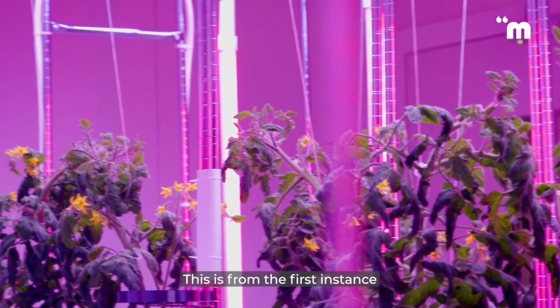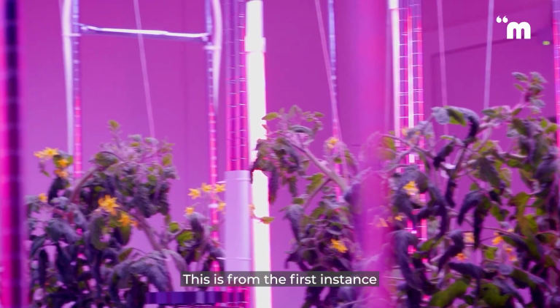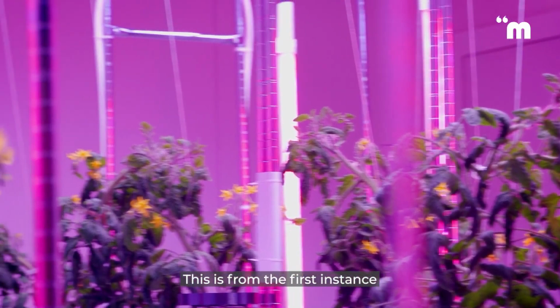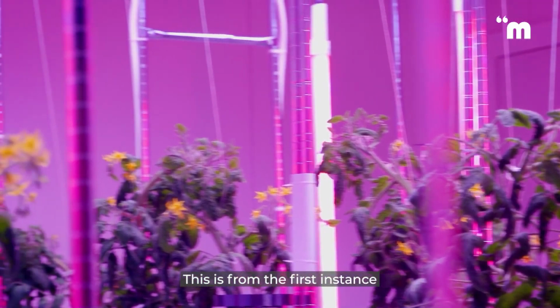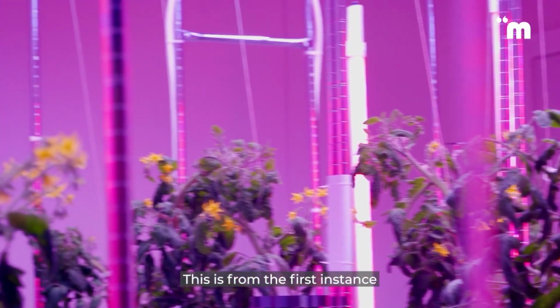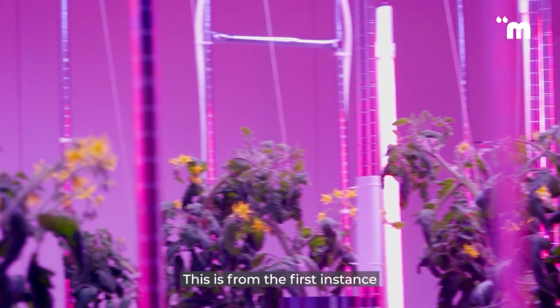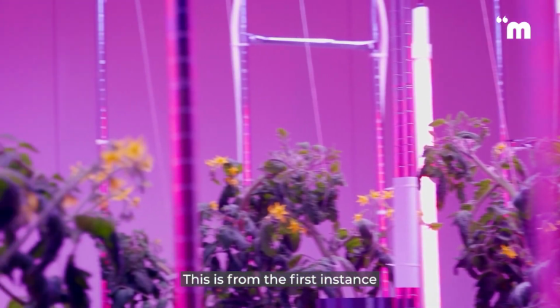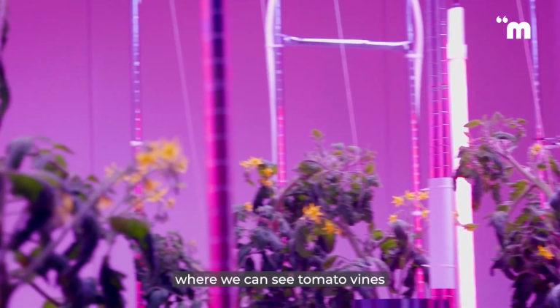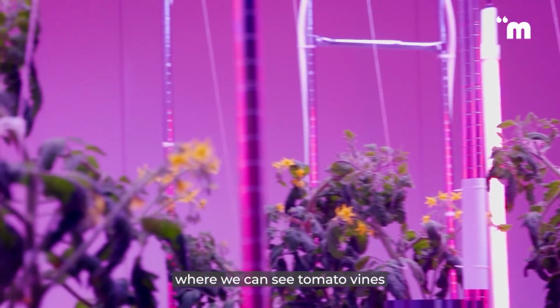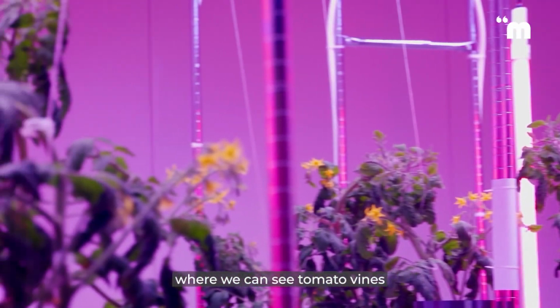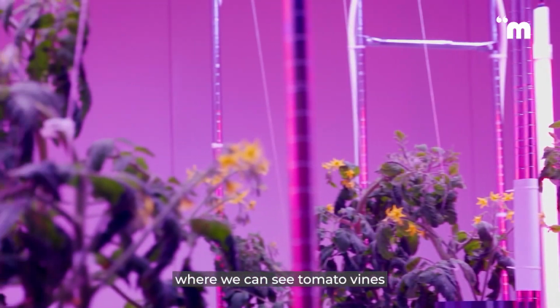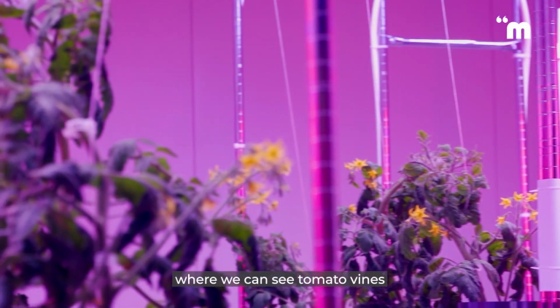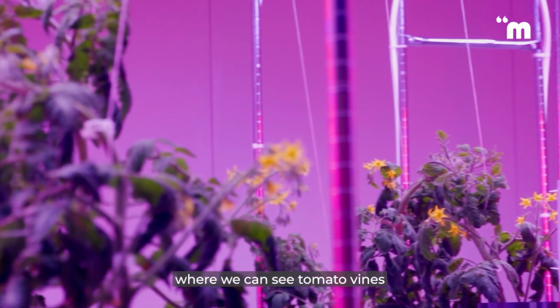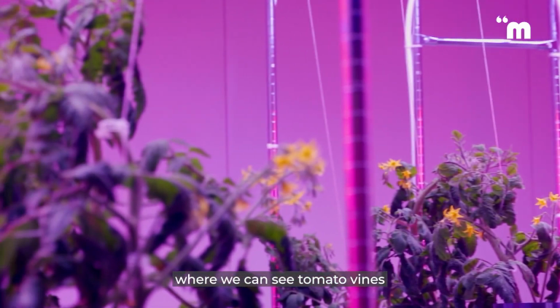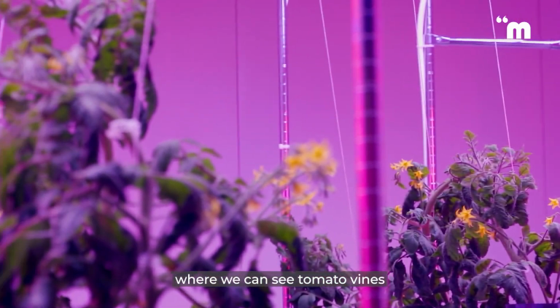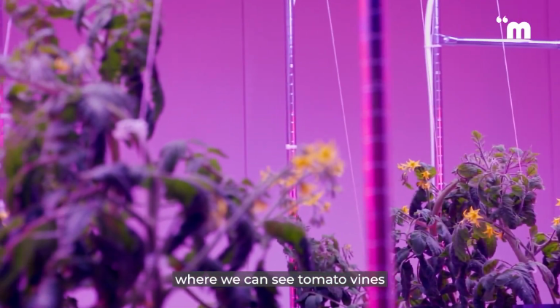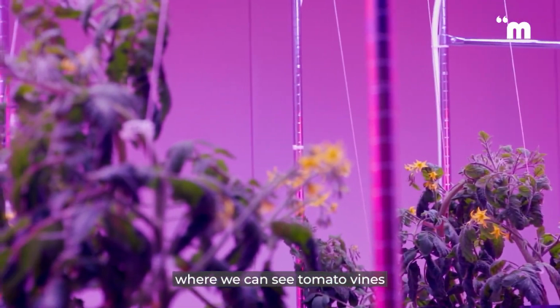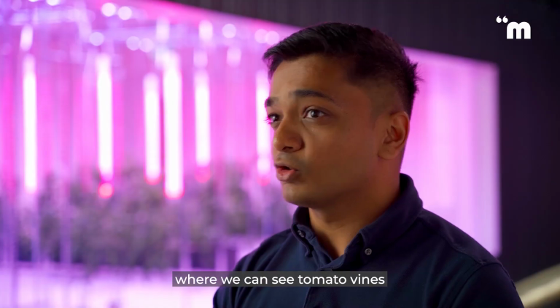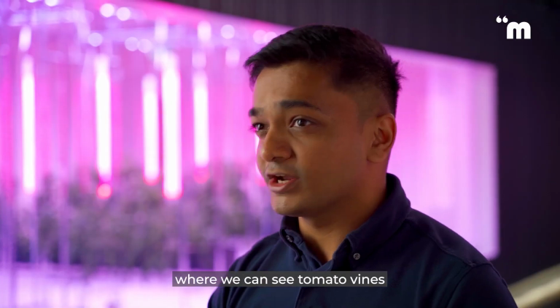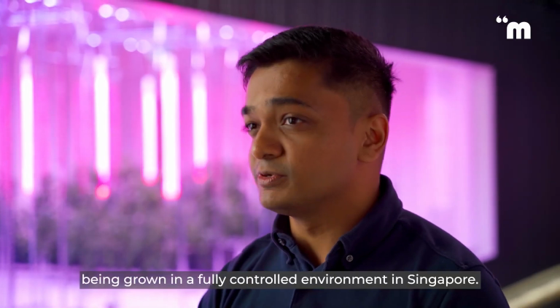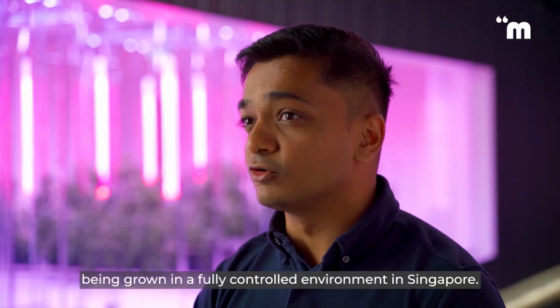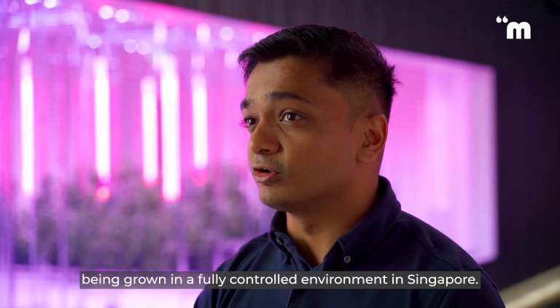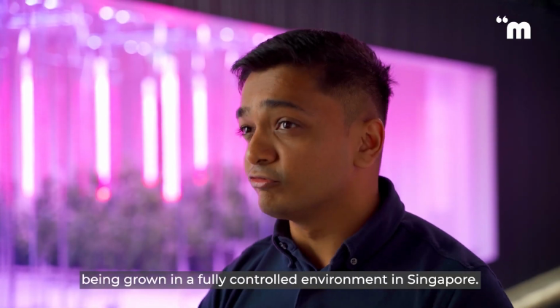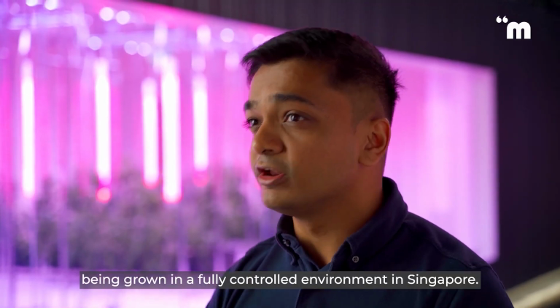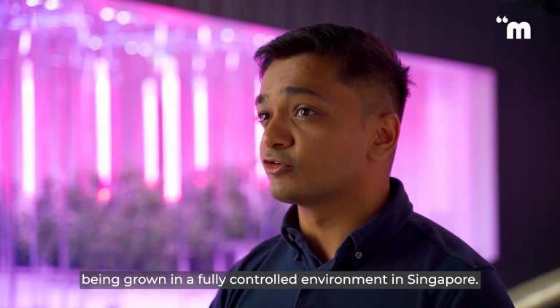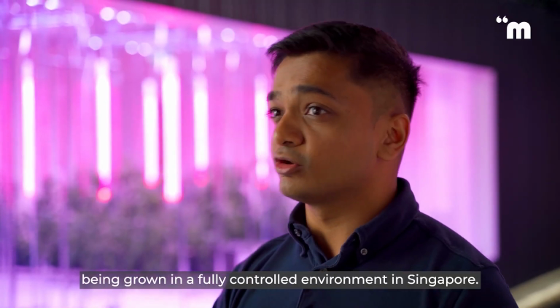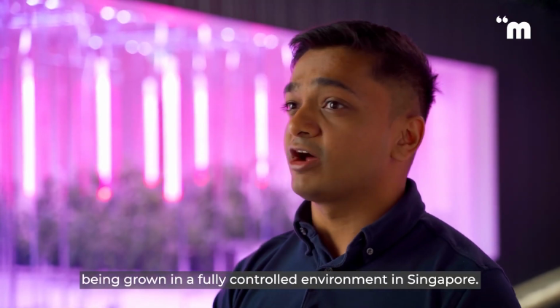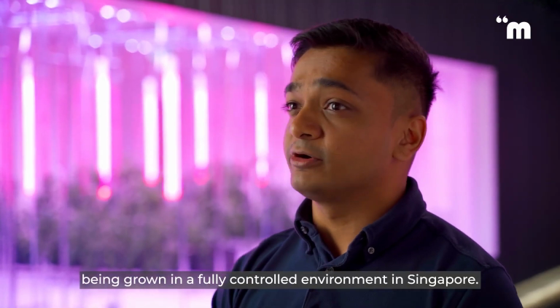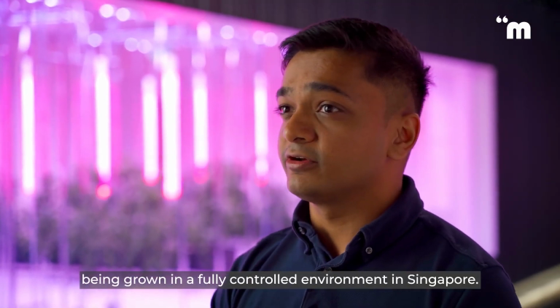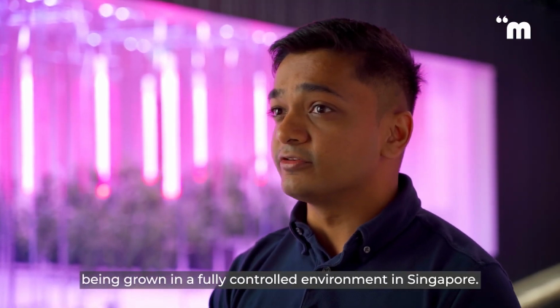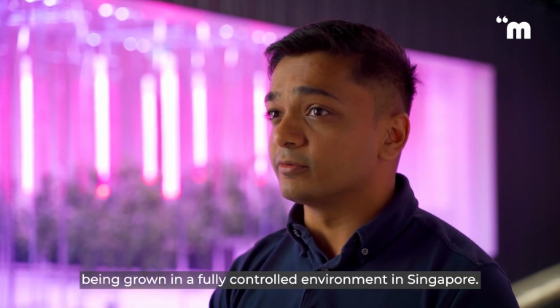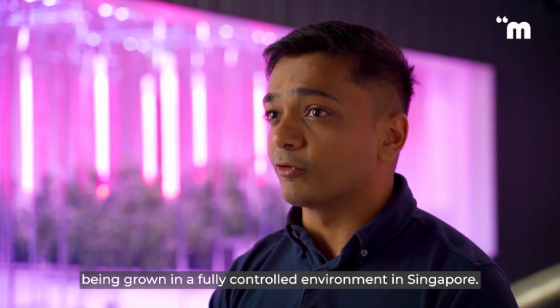This is probably the first instance where we can see tomato vines being grown in a fully controlled environment in Singapore.